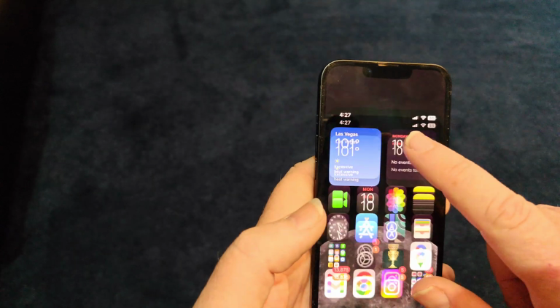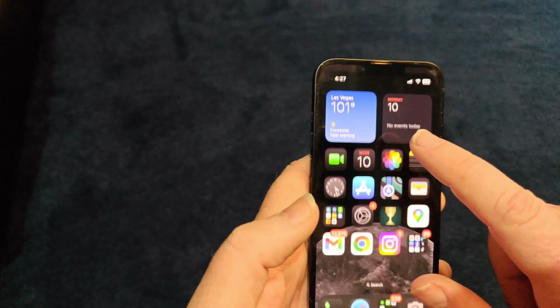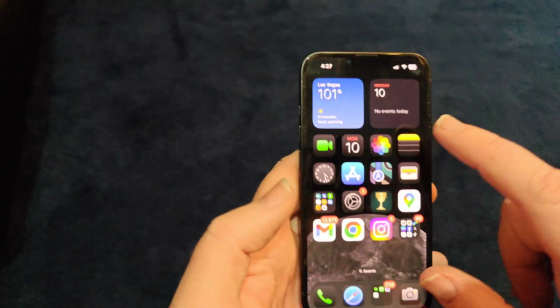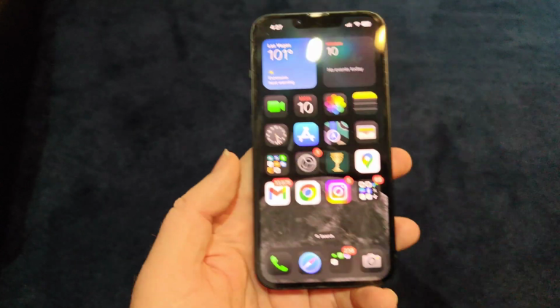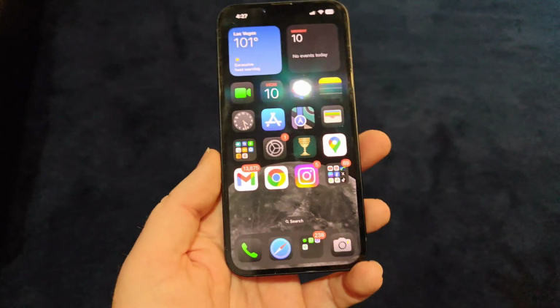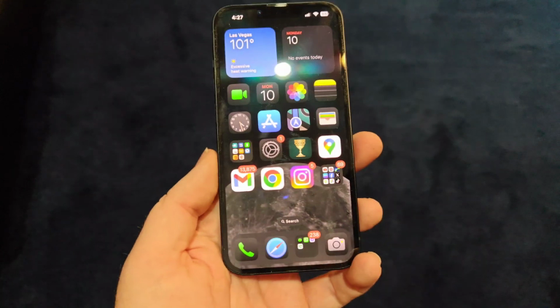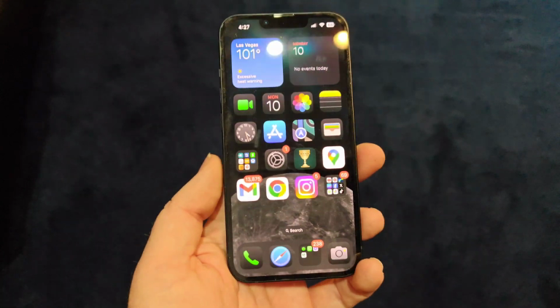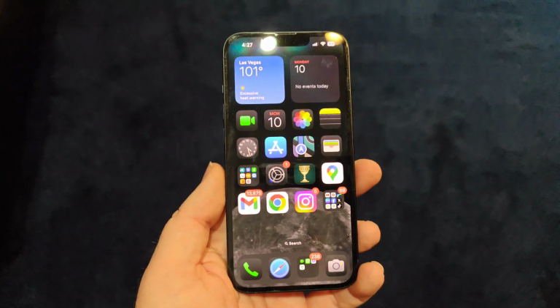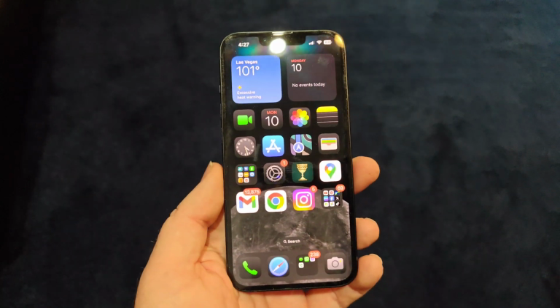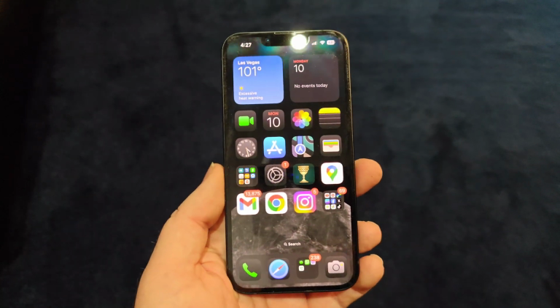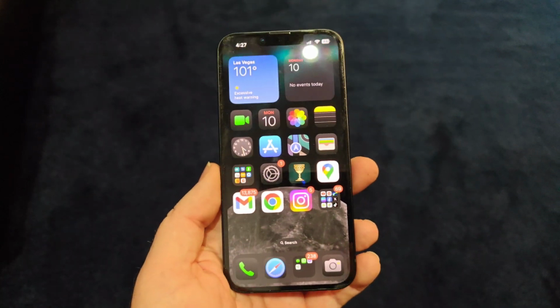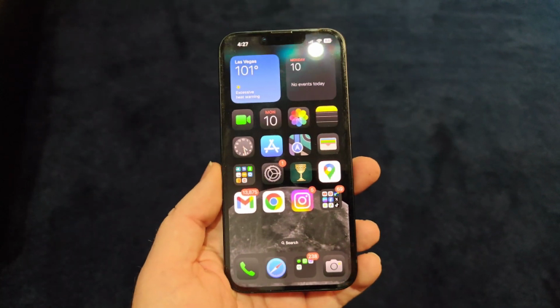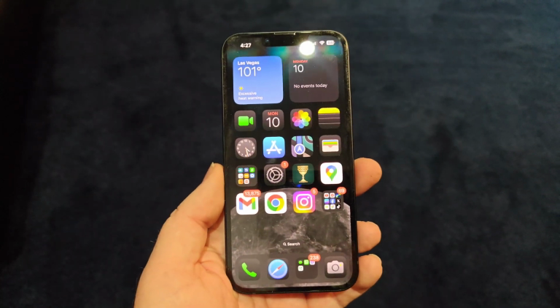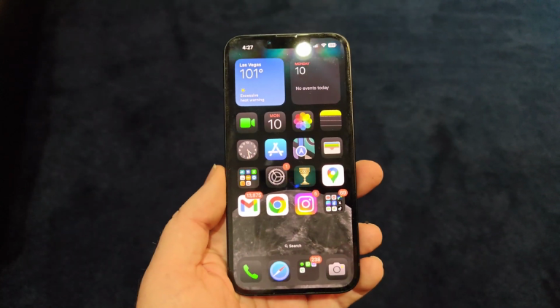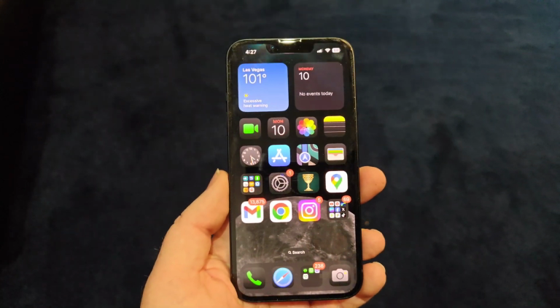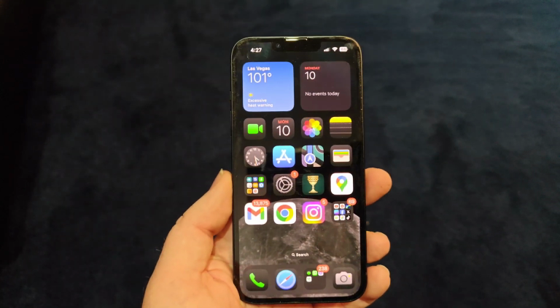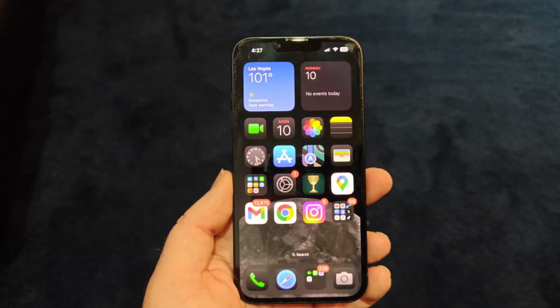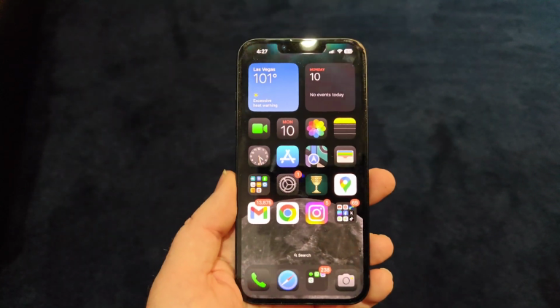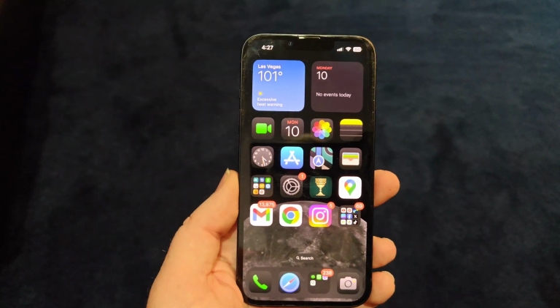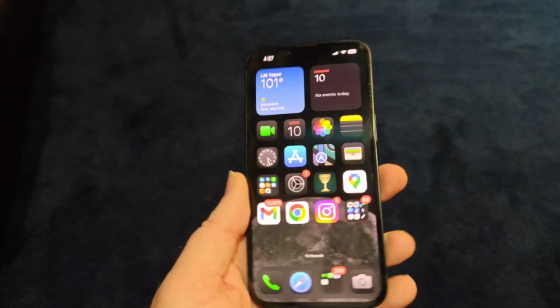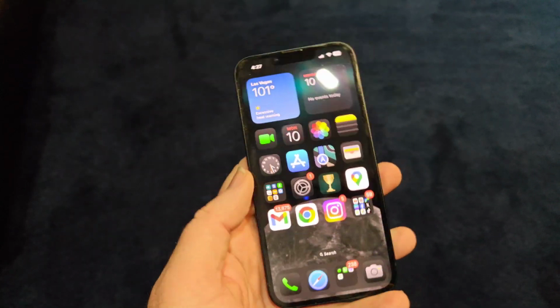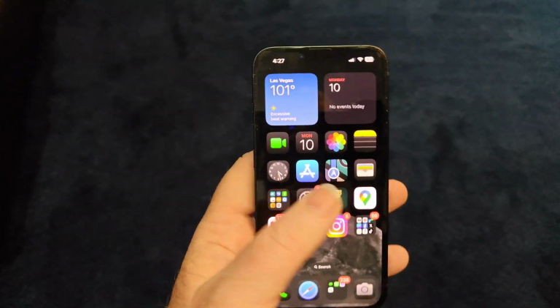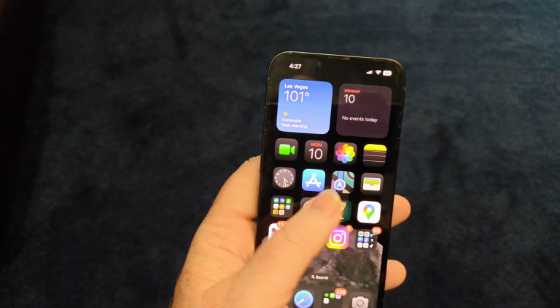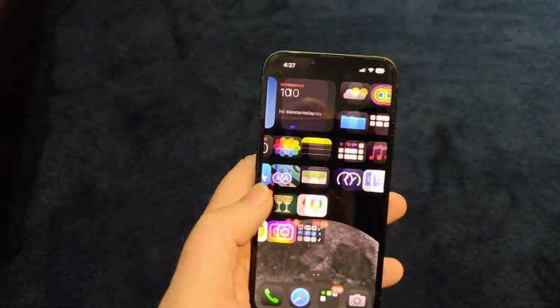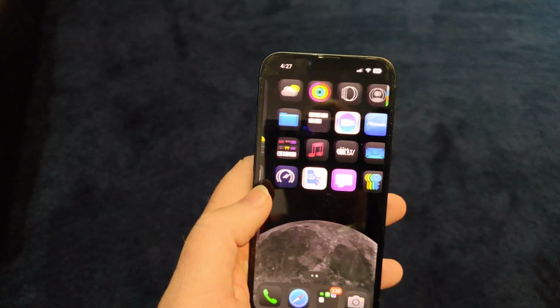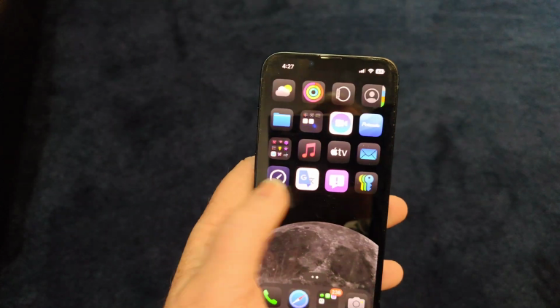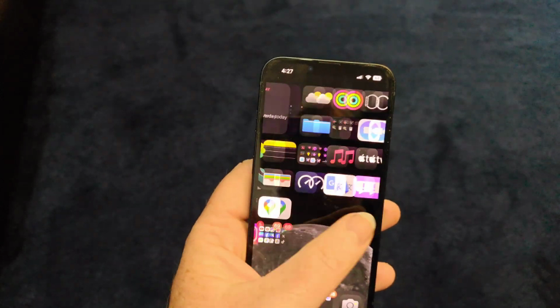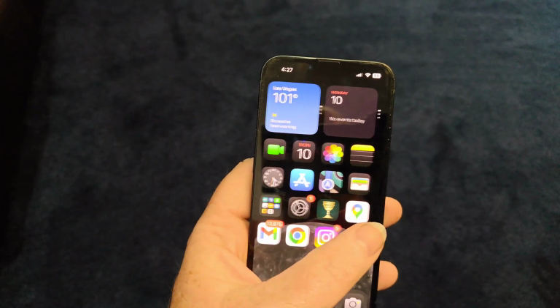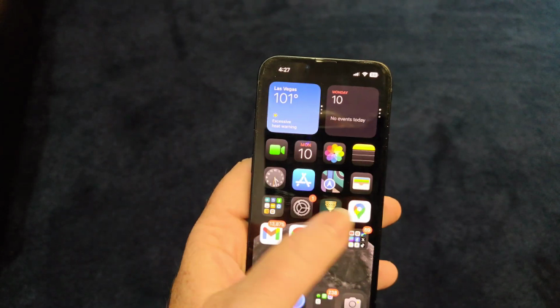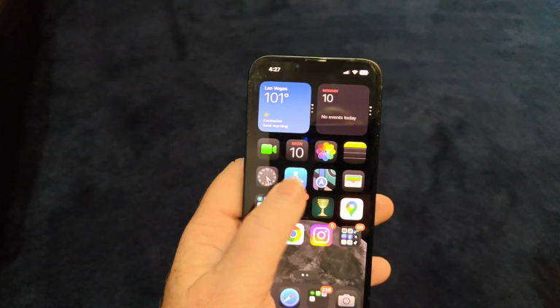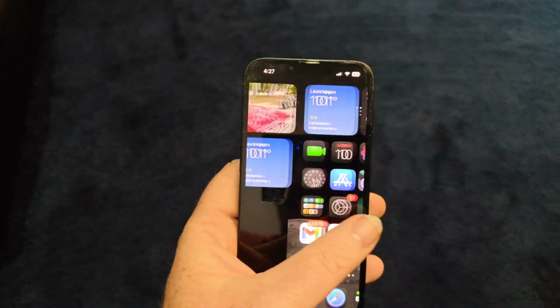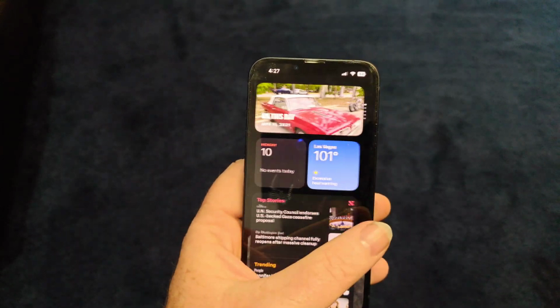And as you can see there, we've got the large icons. Everything's nice and dark and looks crispy.